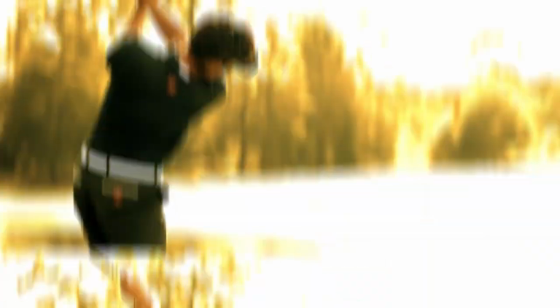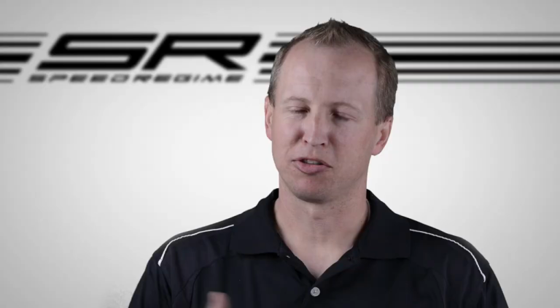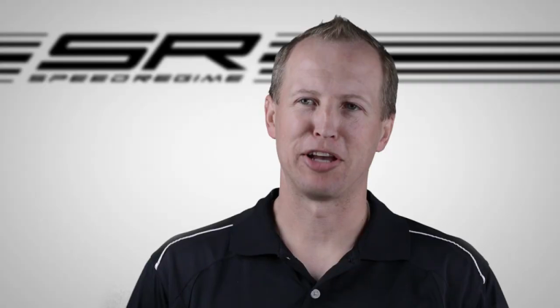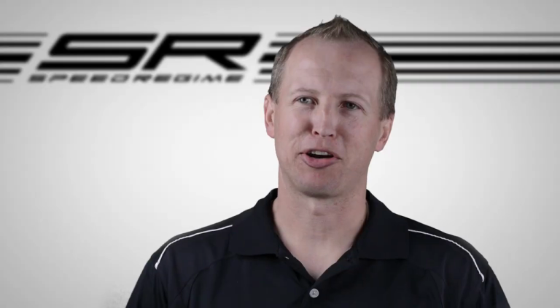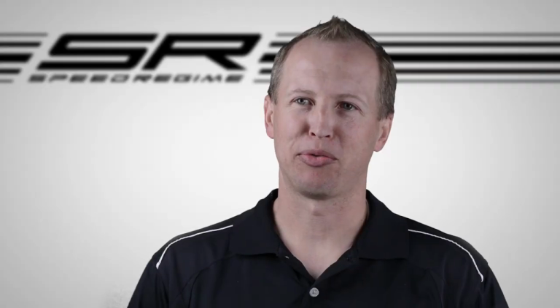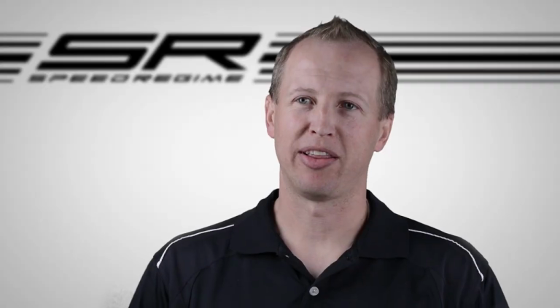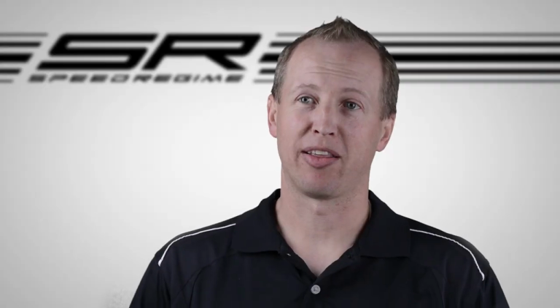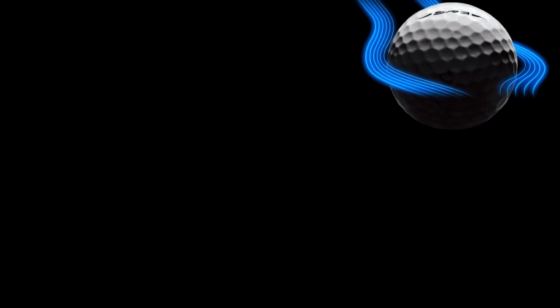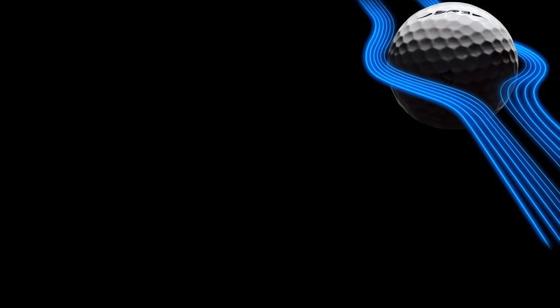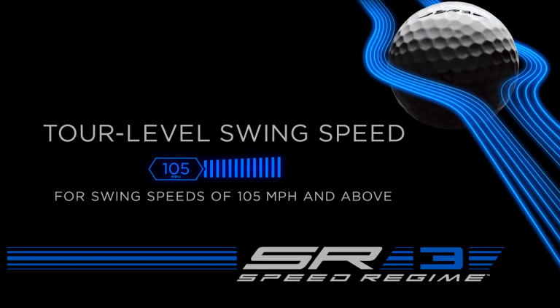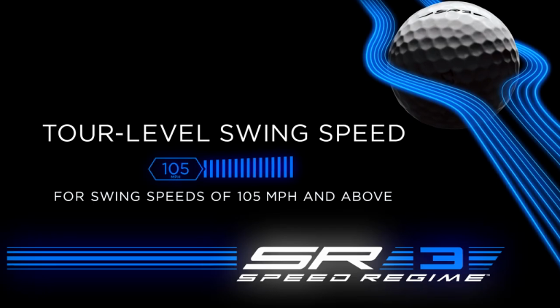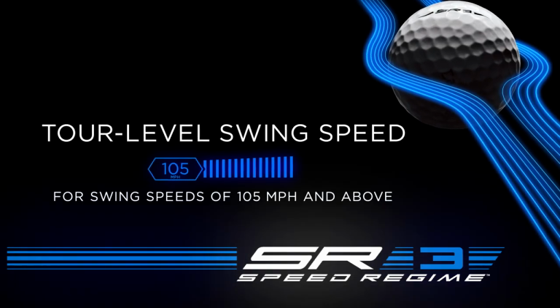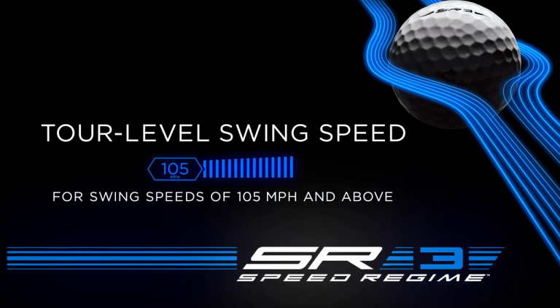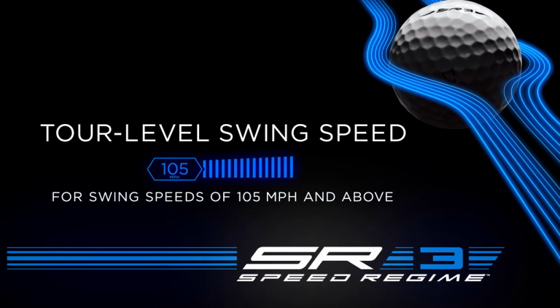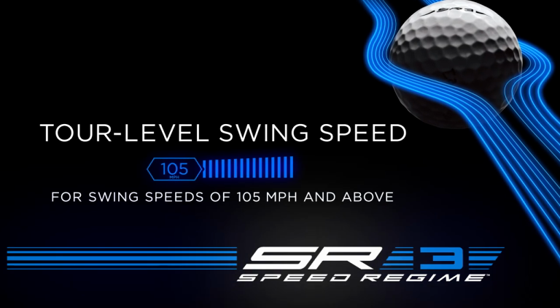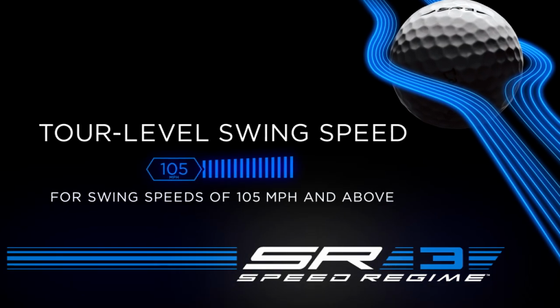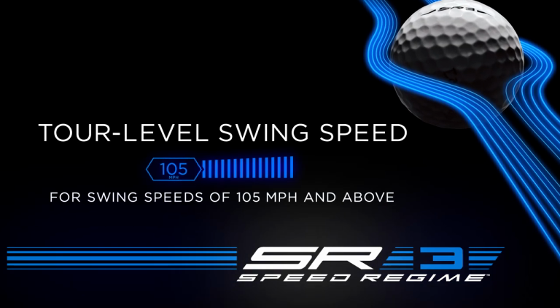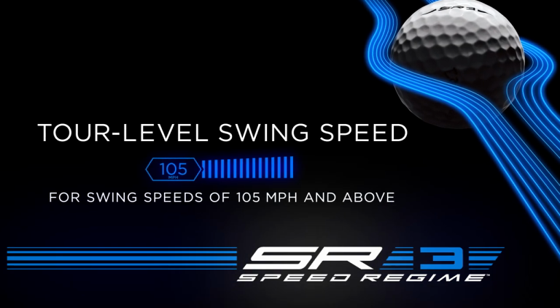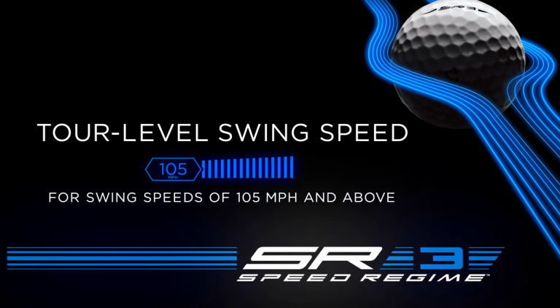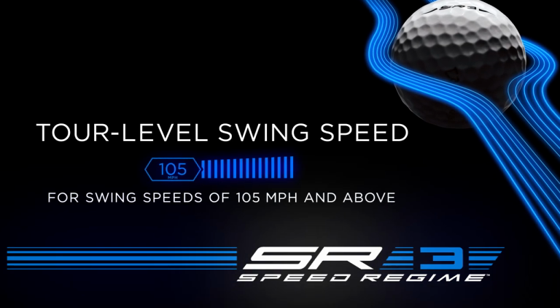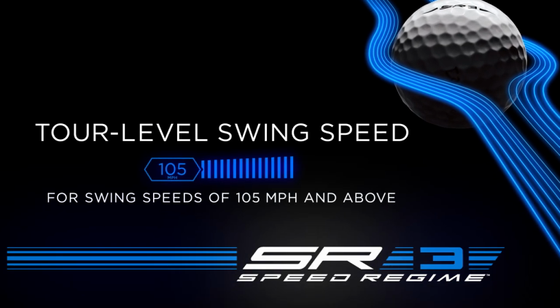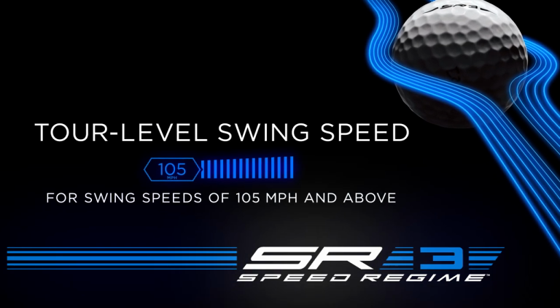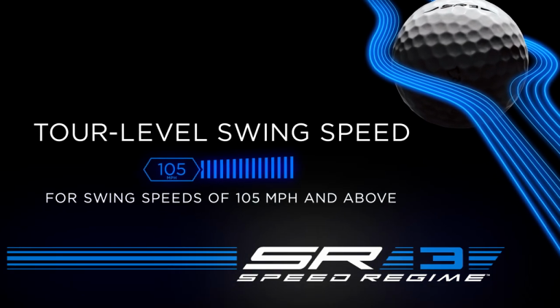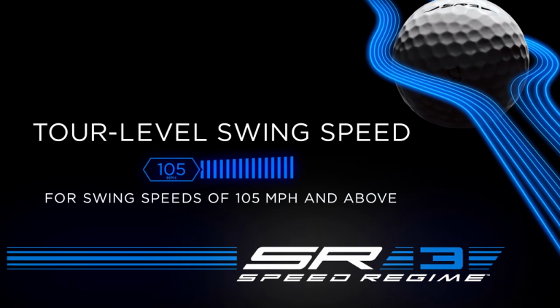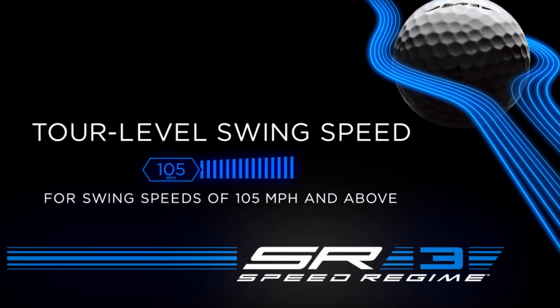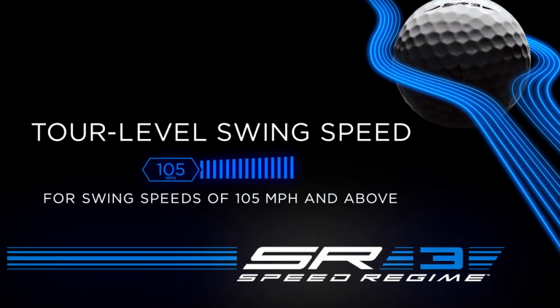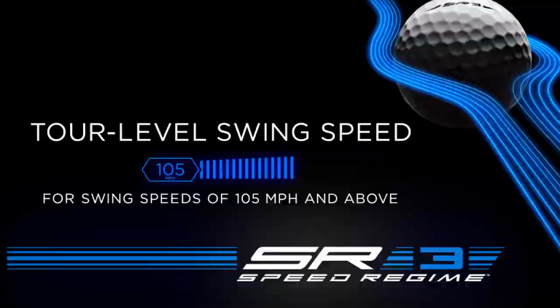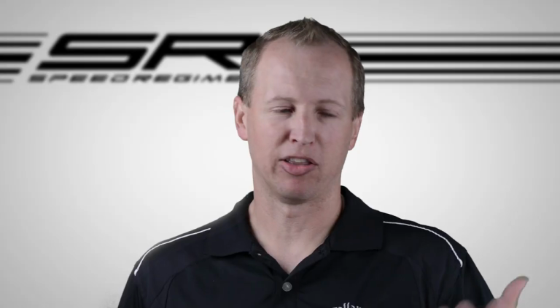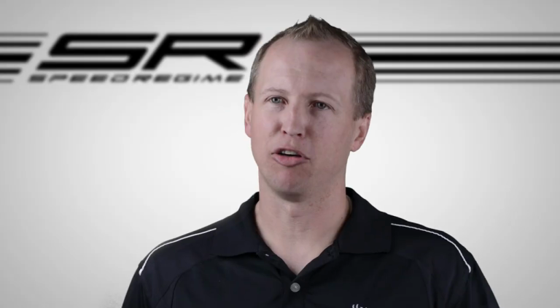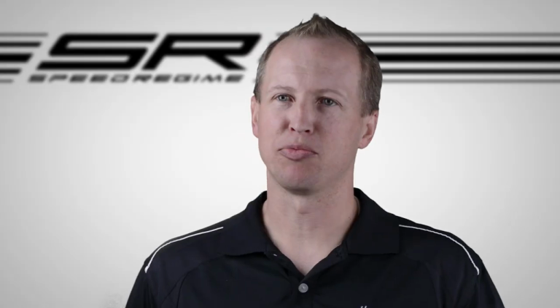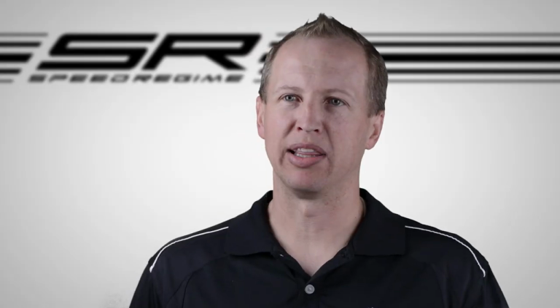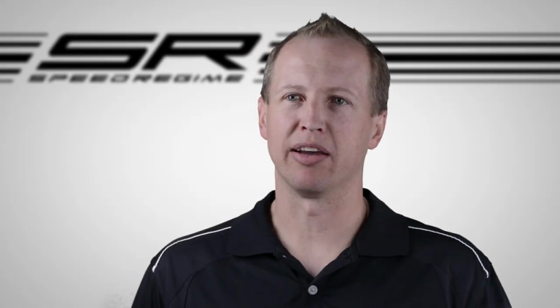For the SR3, we have to design aerodynamics so that it minimizes the high speed drag and the low speed lift.